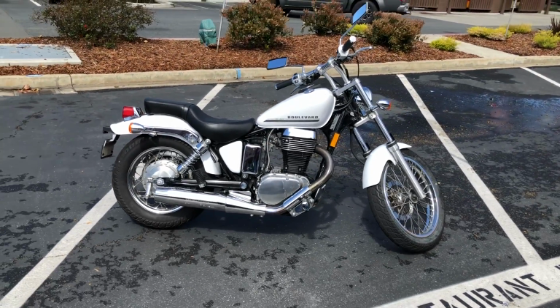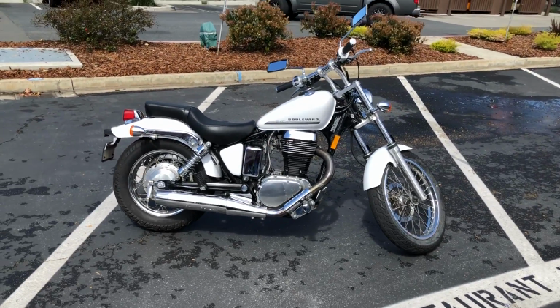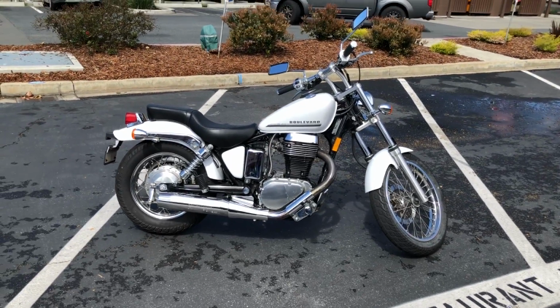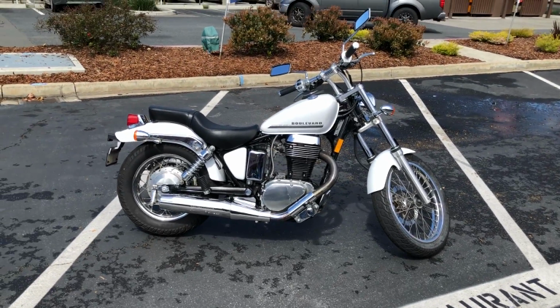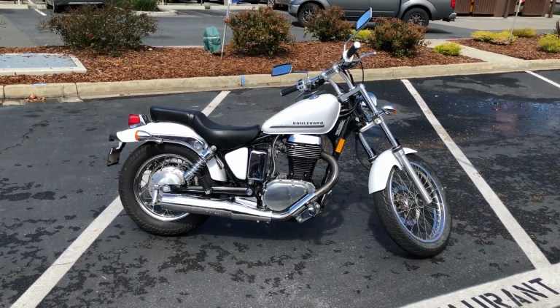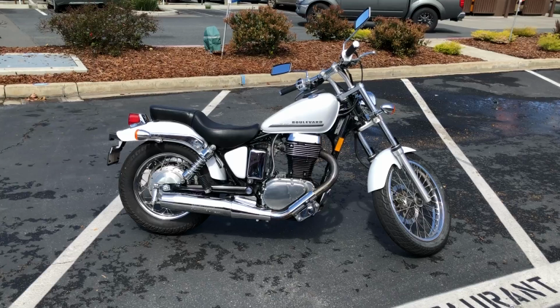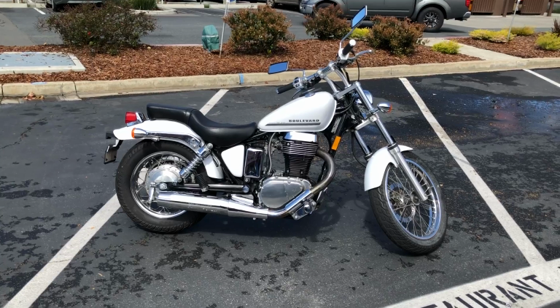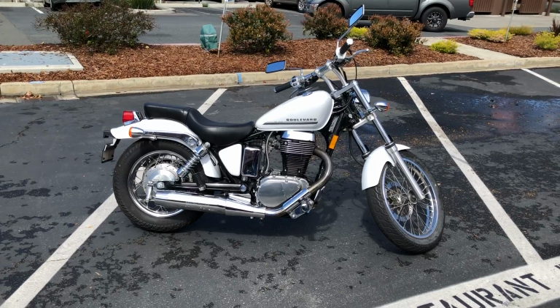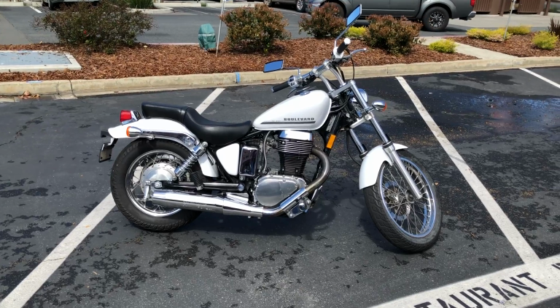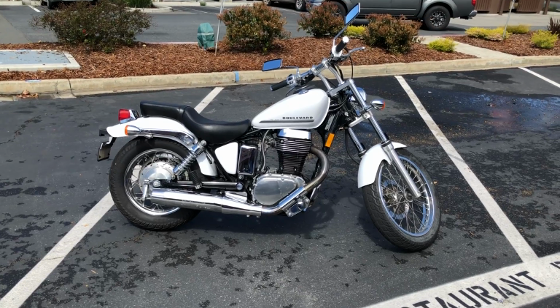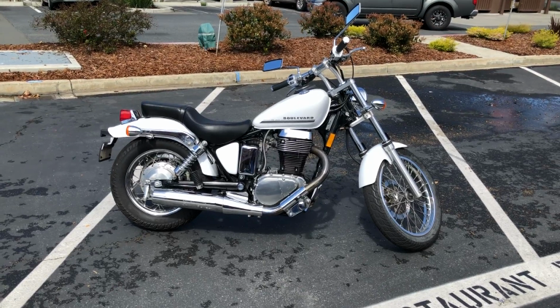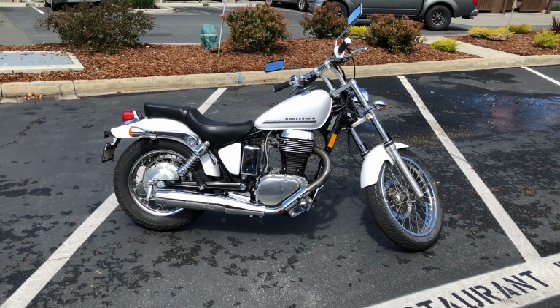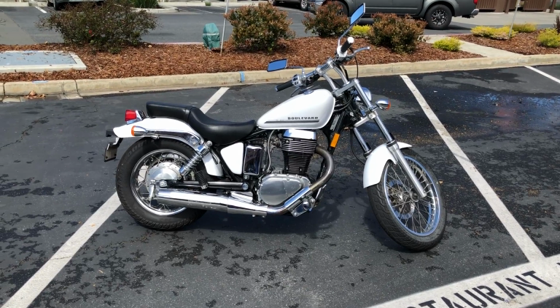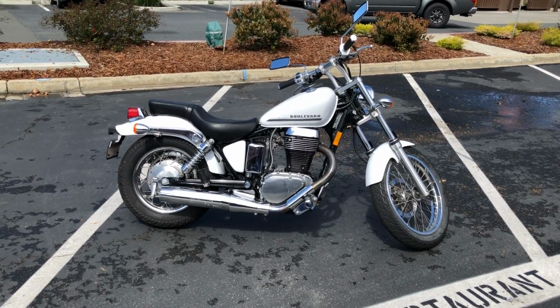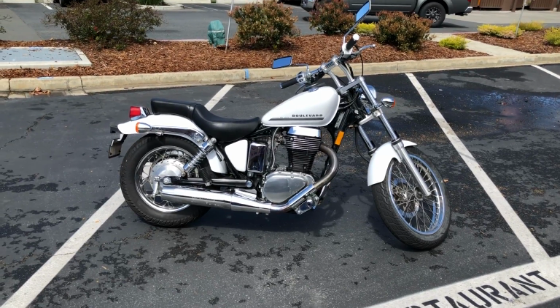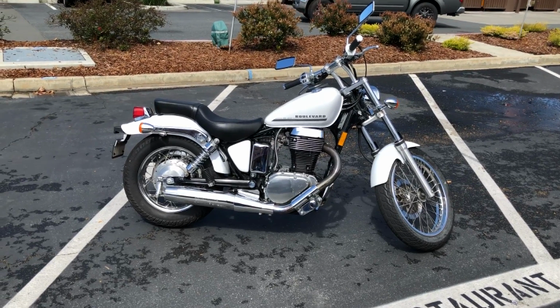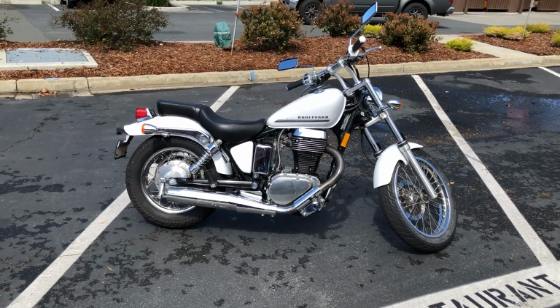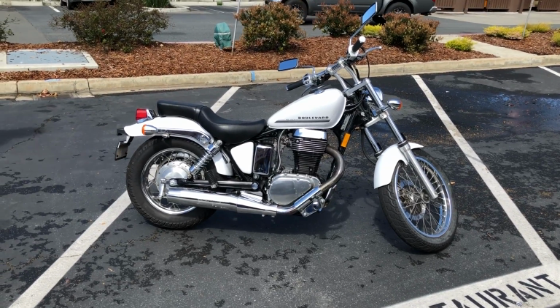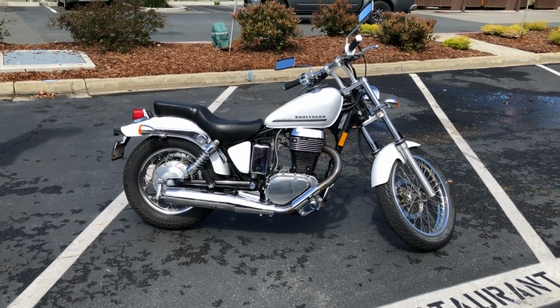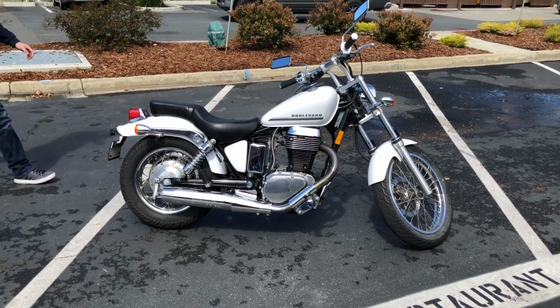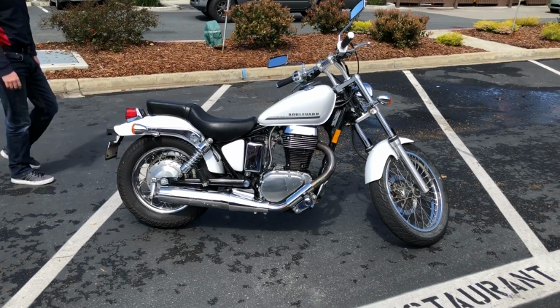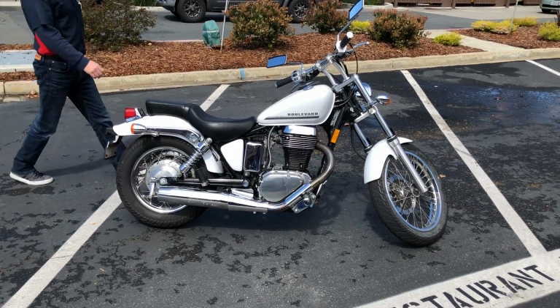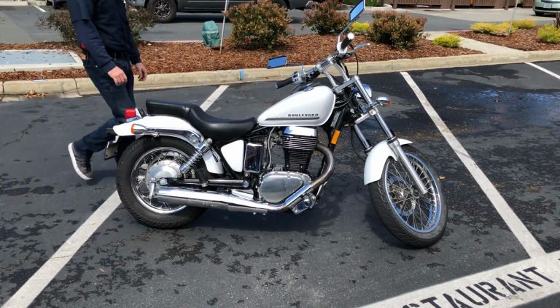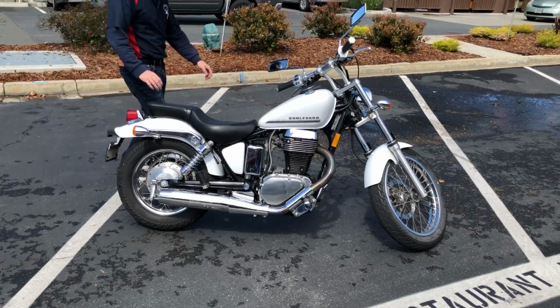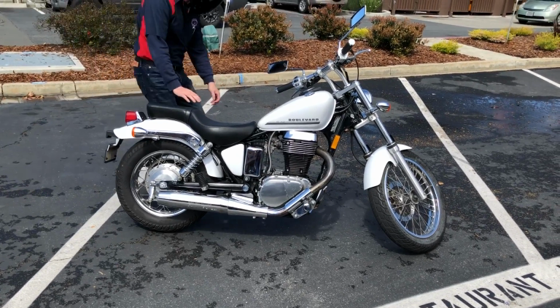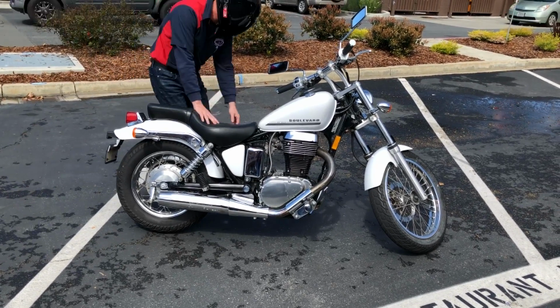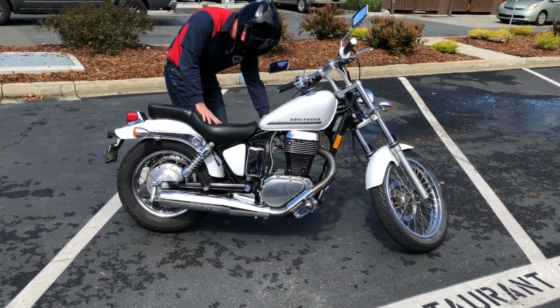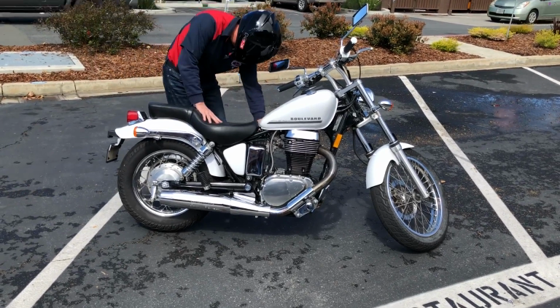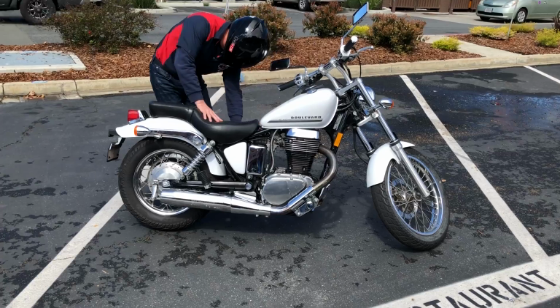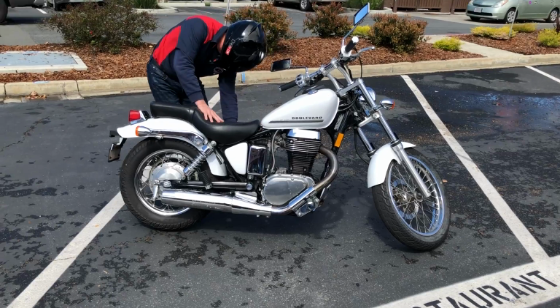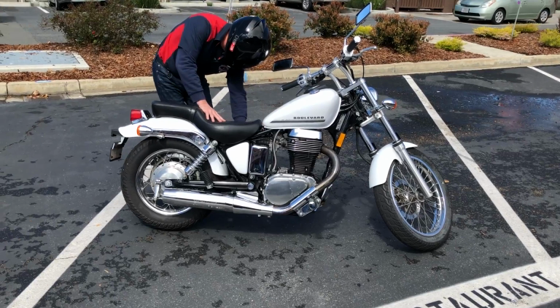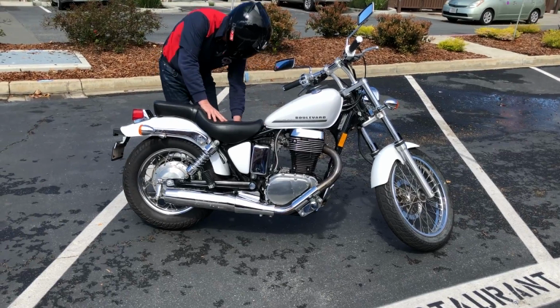Check us out on the web at ContraCostaPS.com where at any given time we'll have 35 to 40 quality pre-owned bikes just like this one.